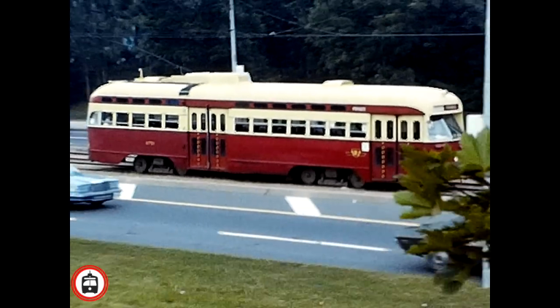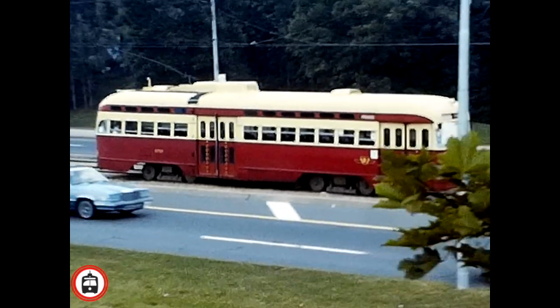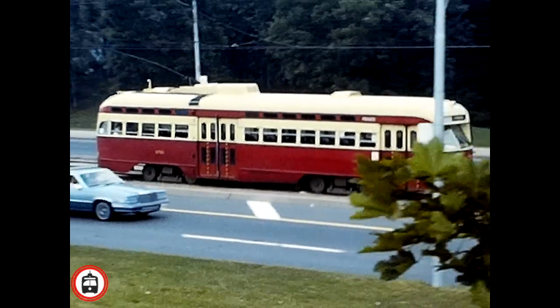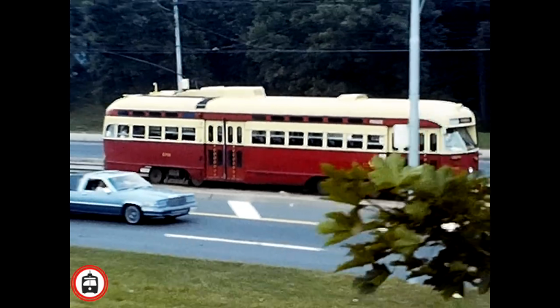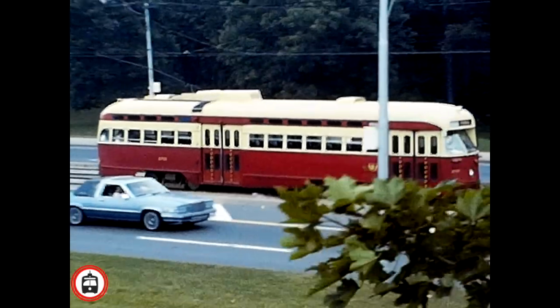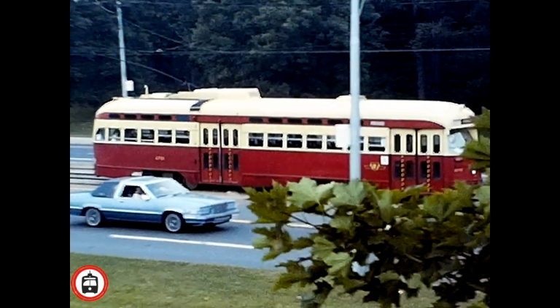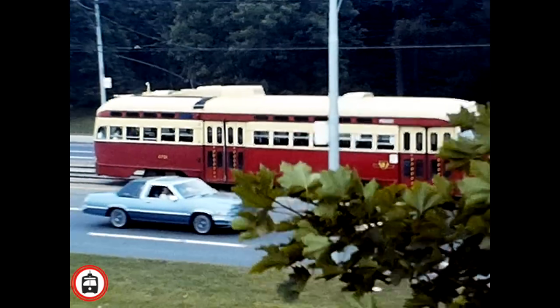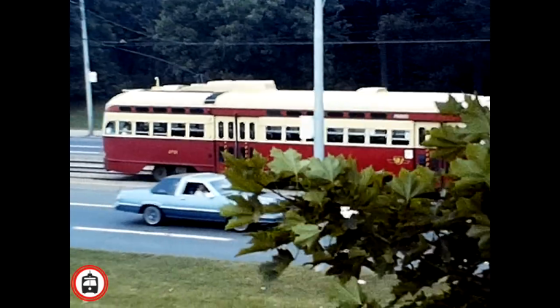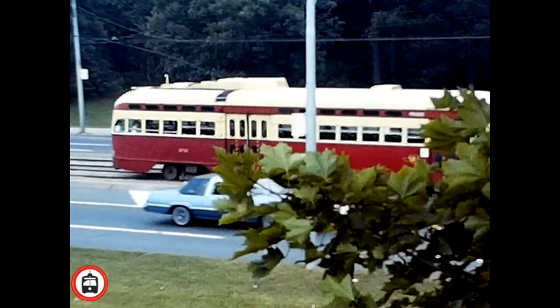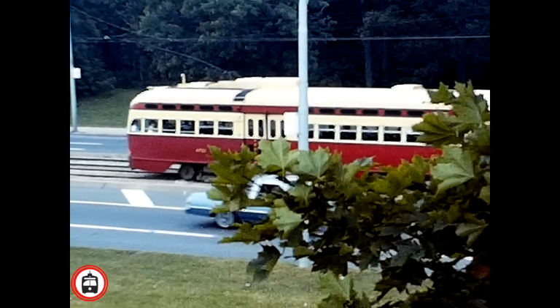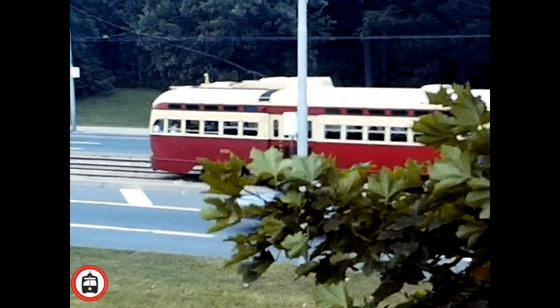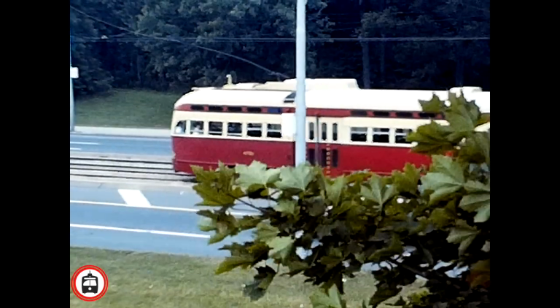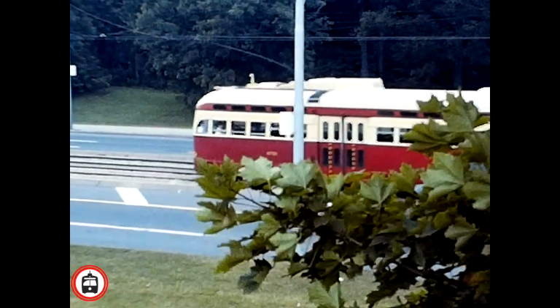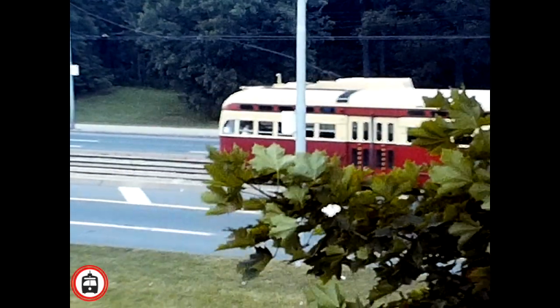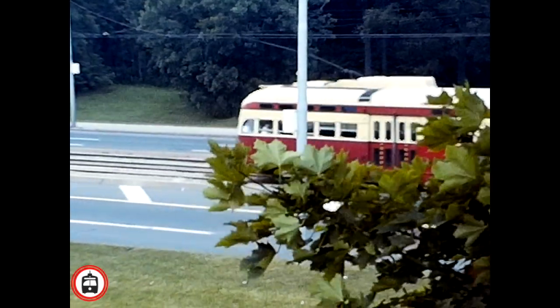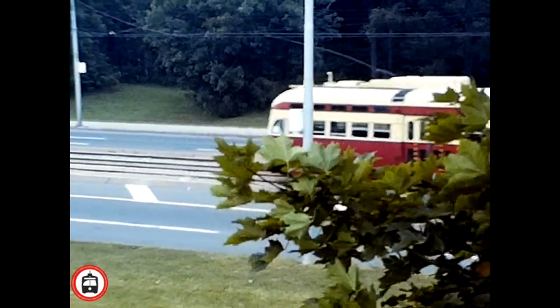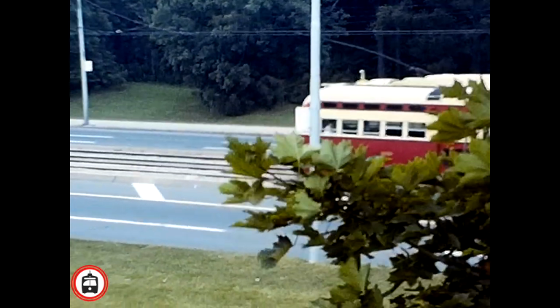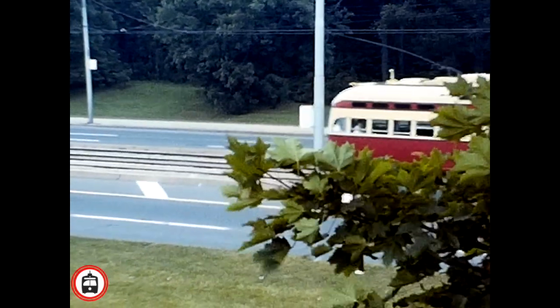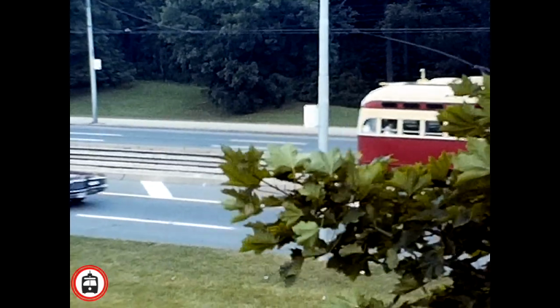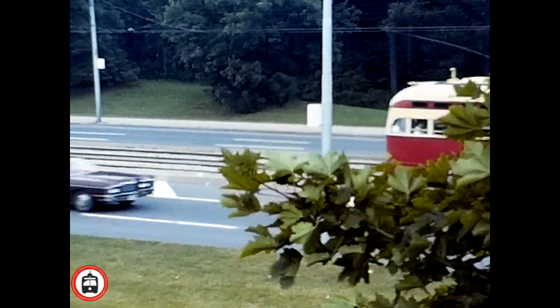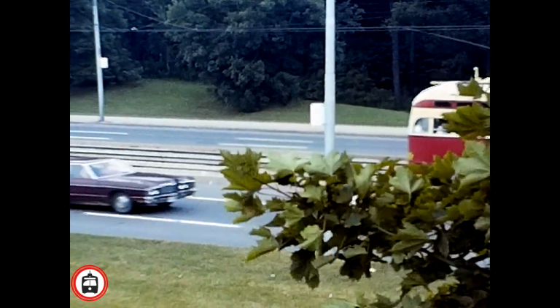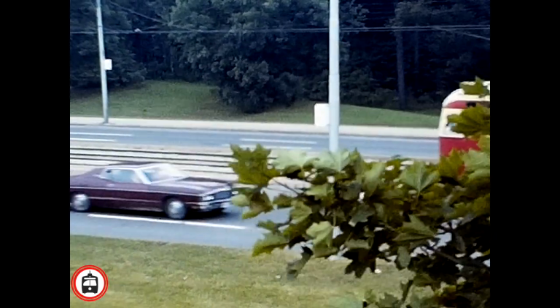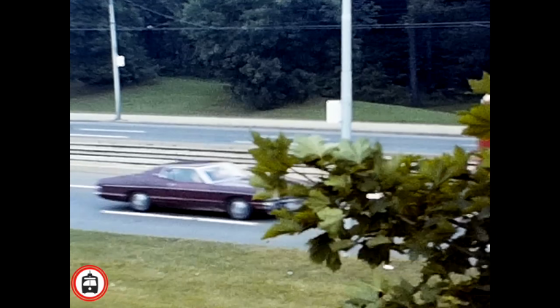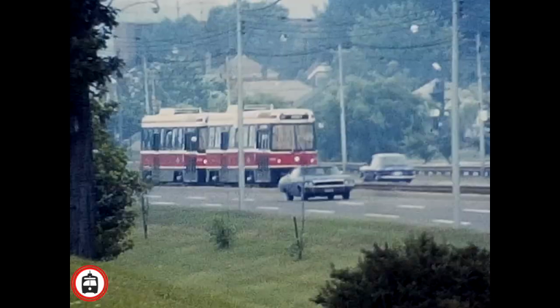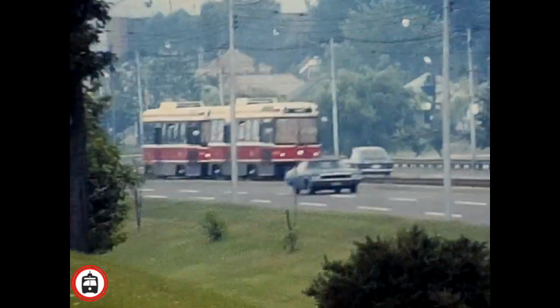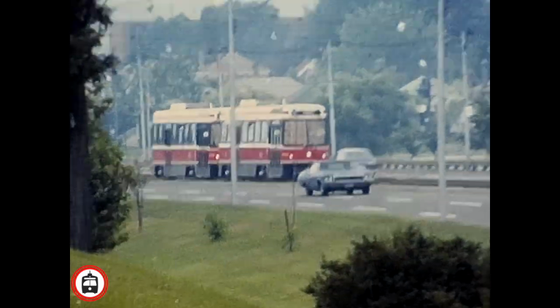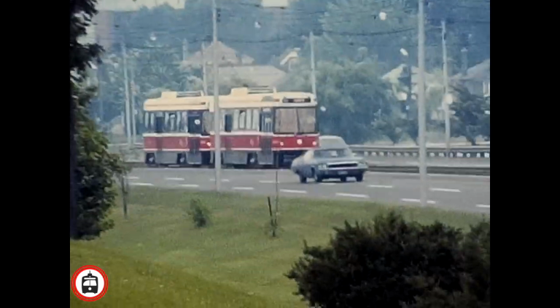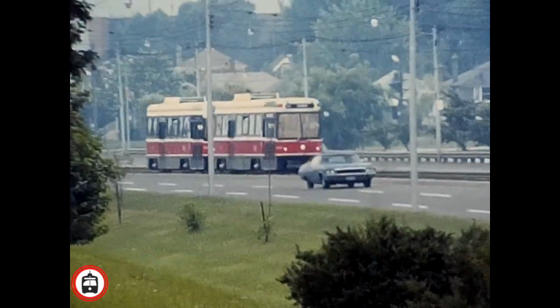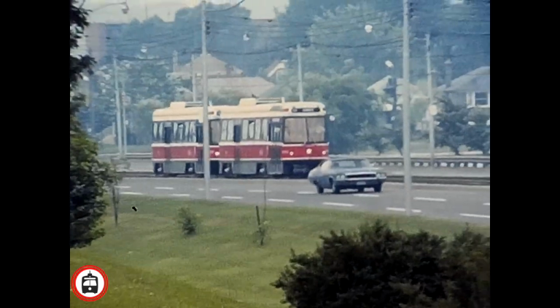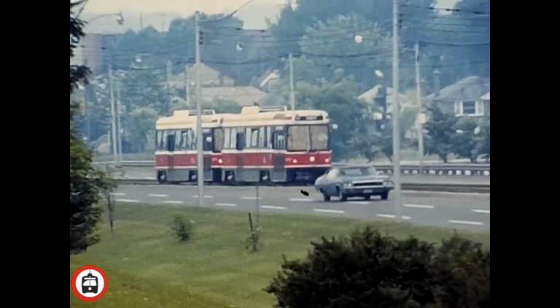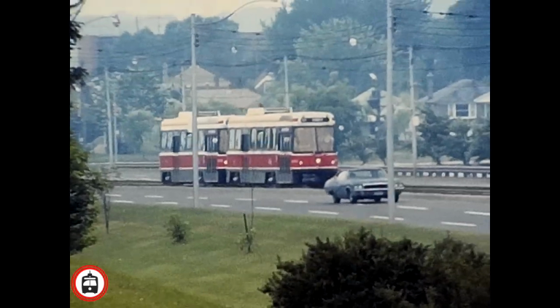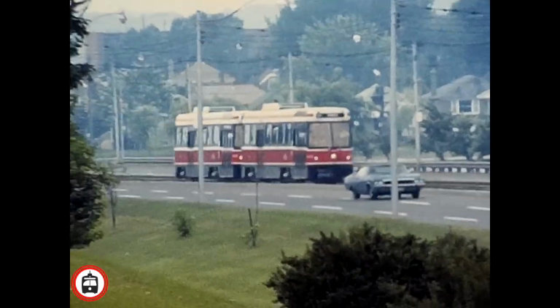Next, this CLRV train makes its return from Humber Loop, and we get another good look at a rare piece of history.